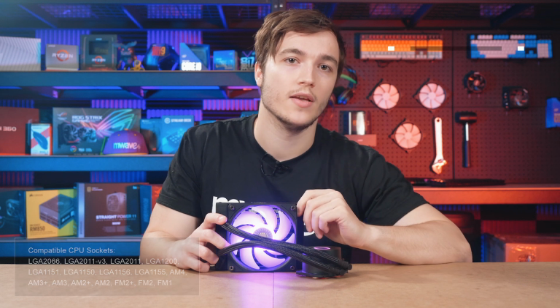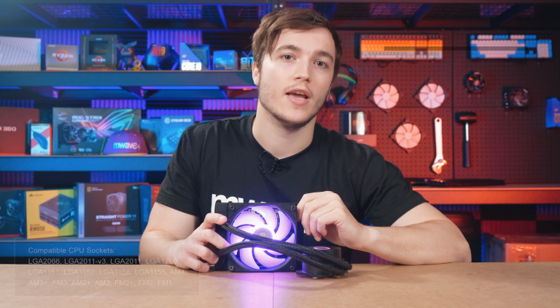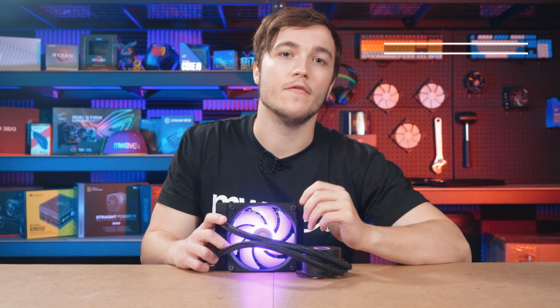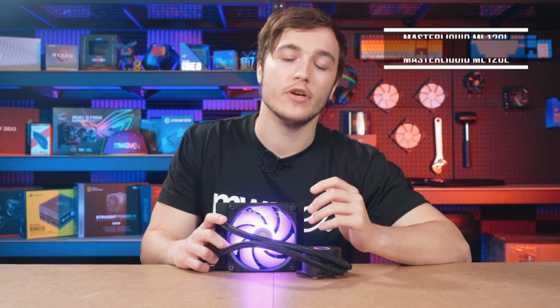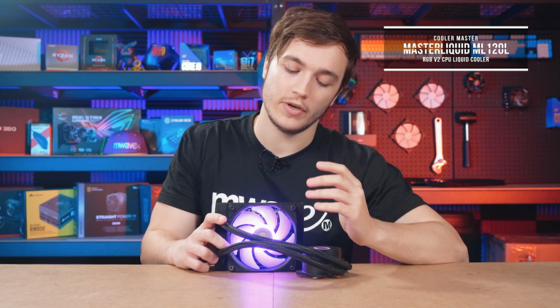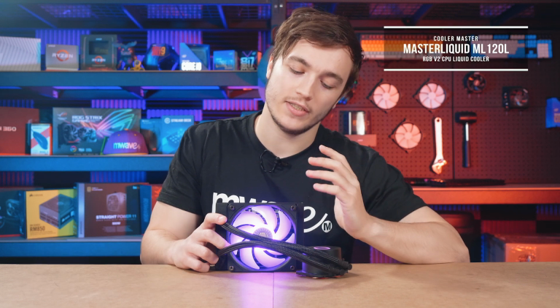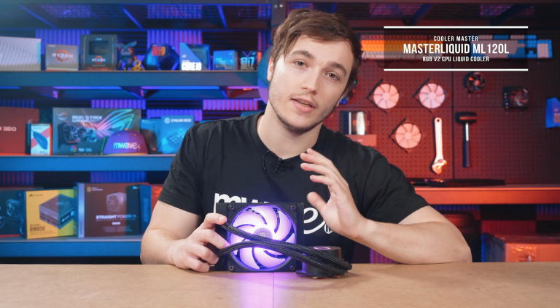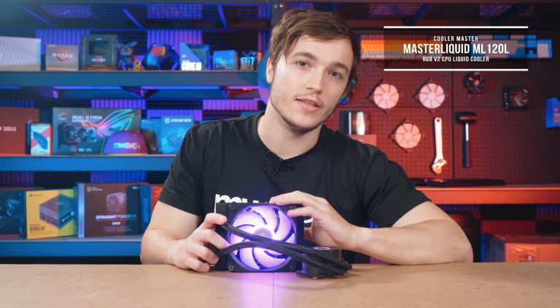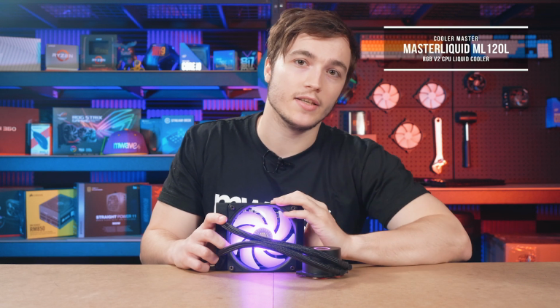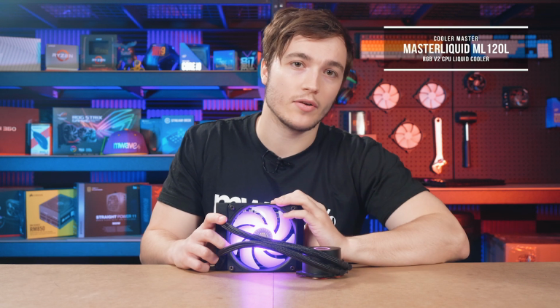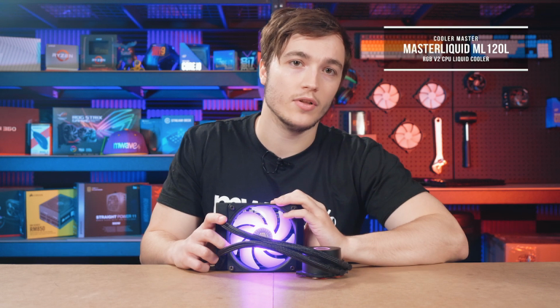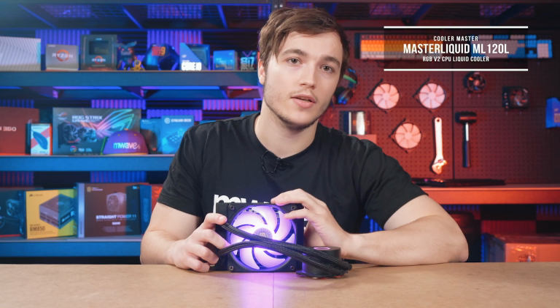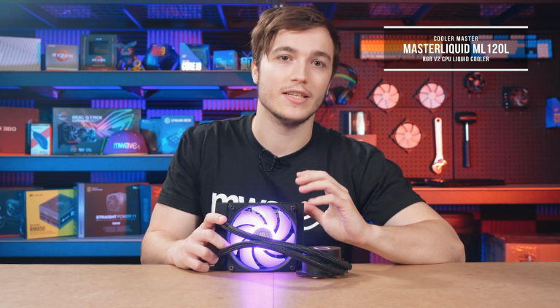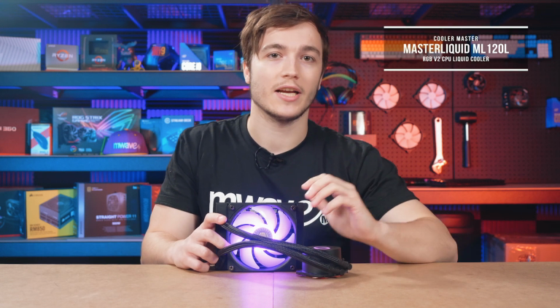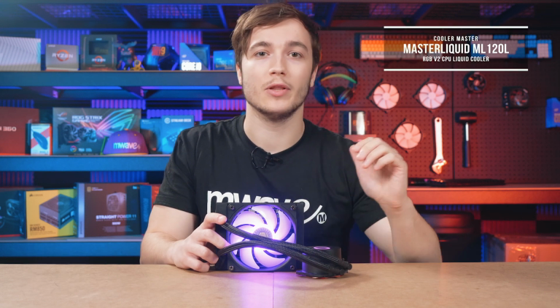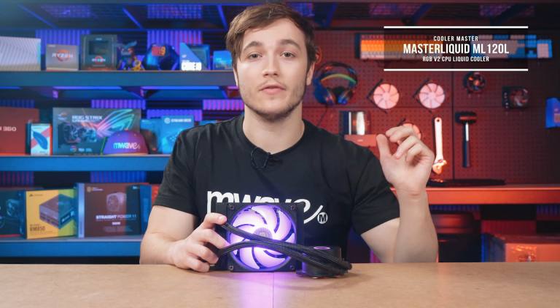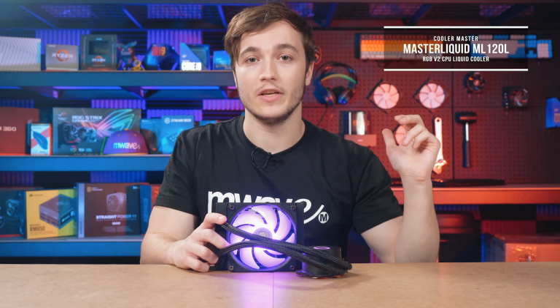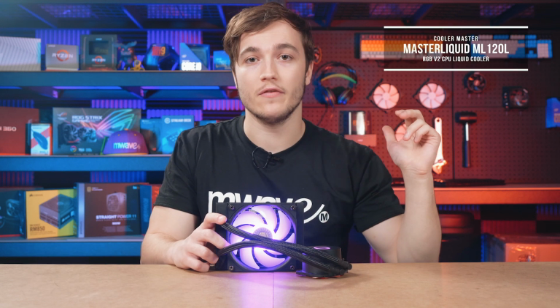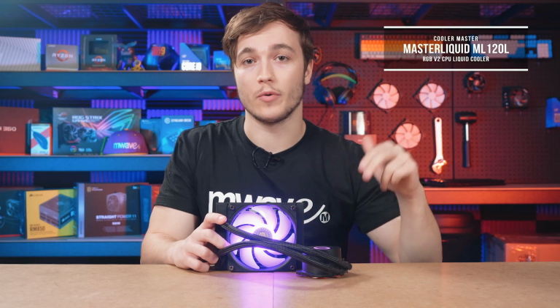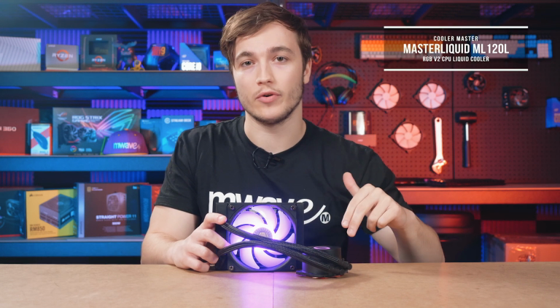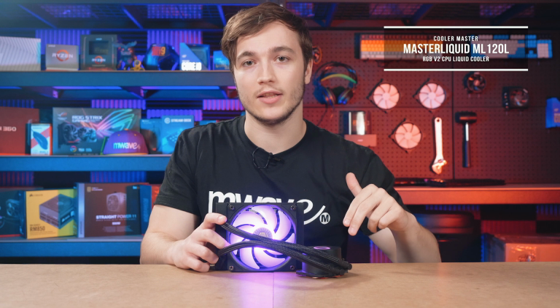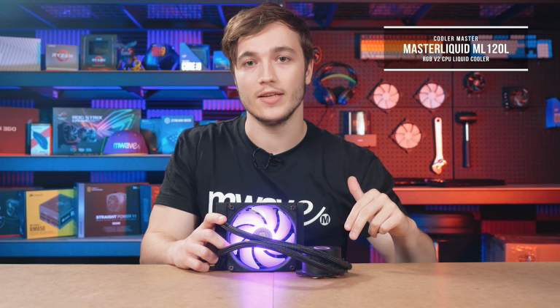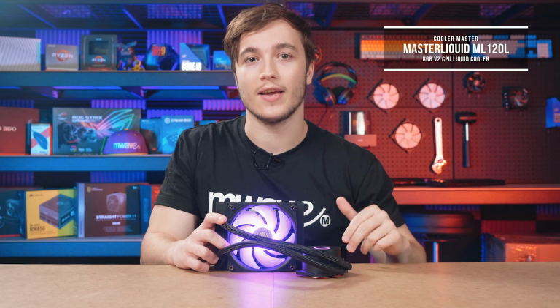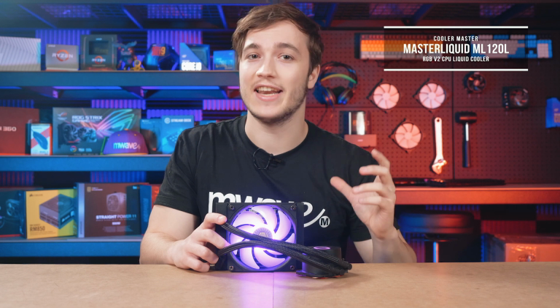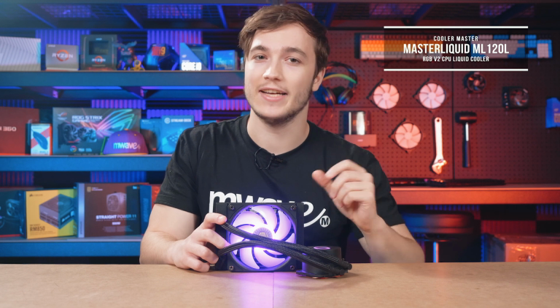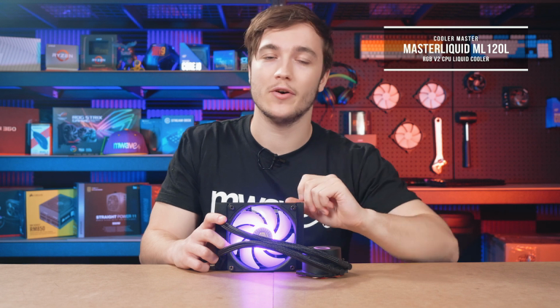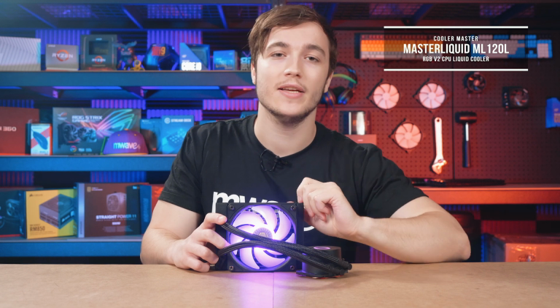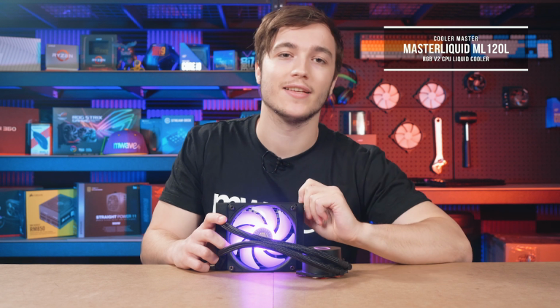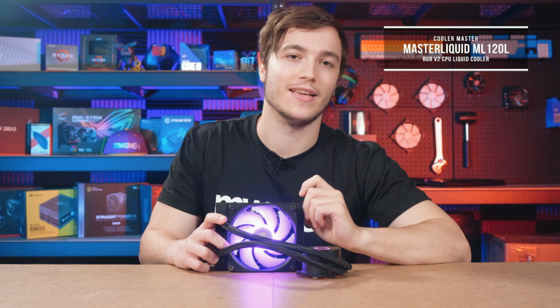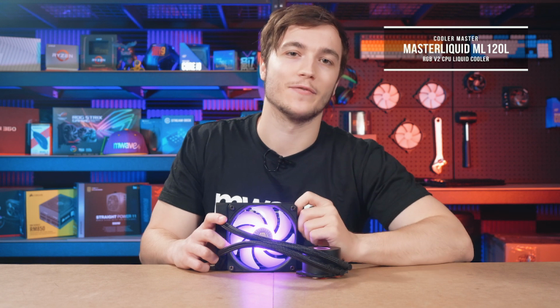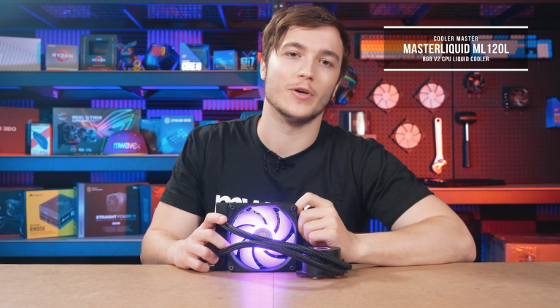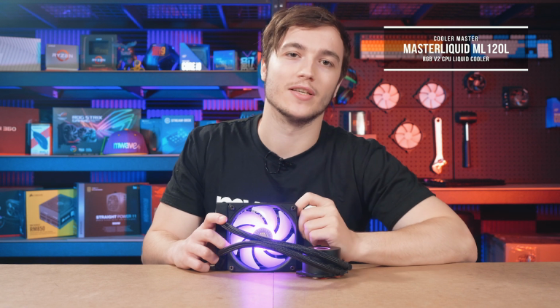If you're interested in this liquid cooler, then check below the video for a product link. And, as always, thanks for watching.